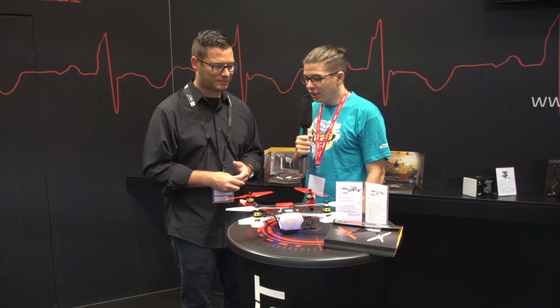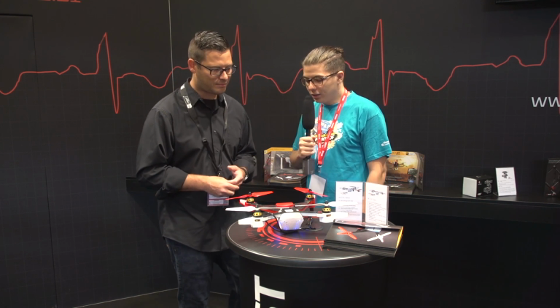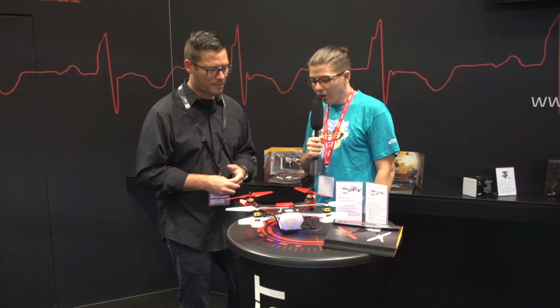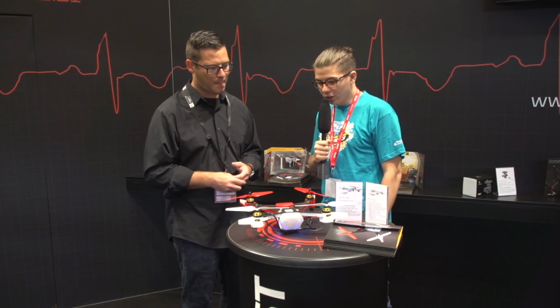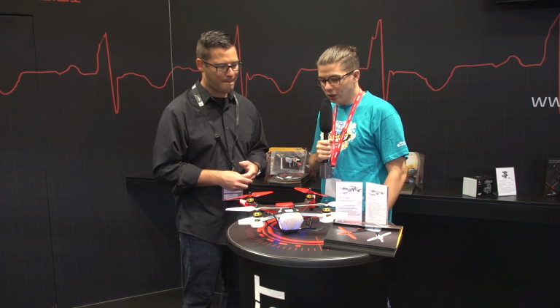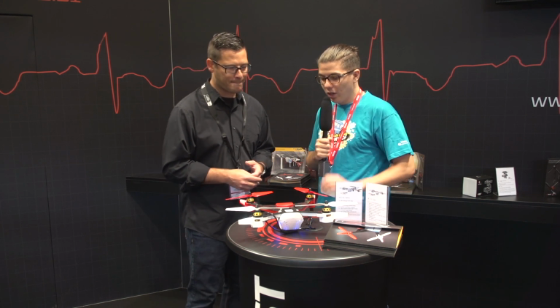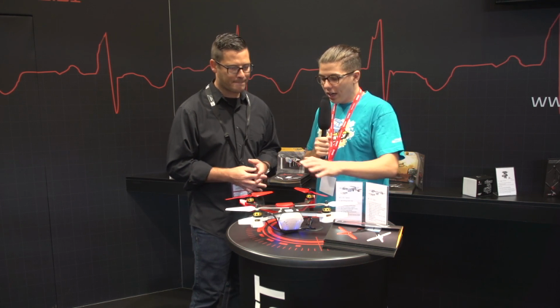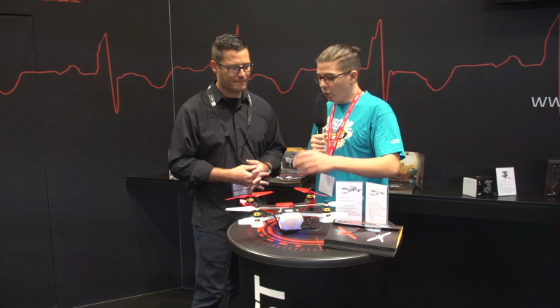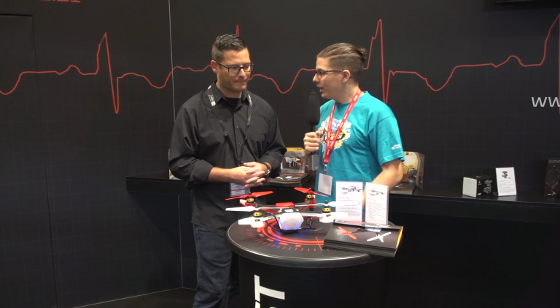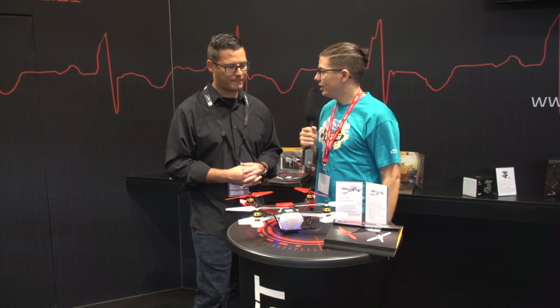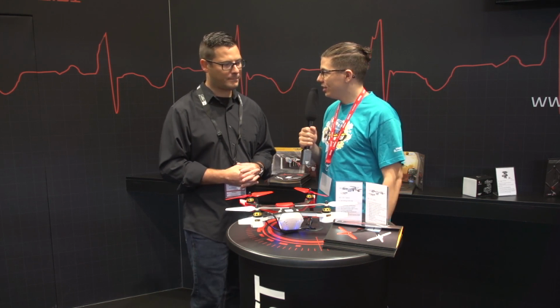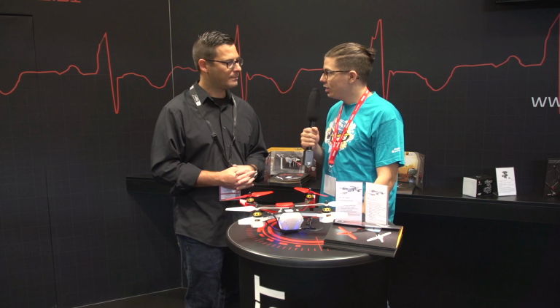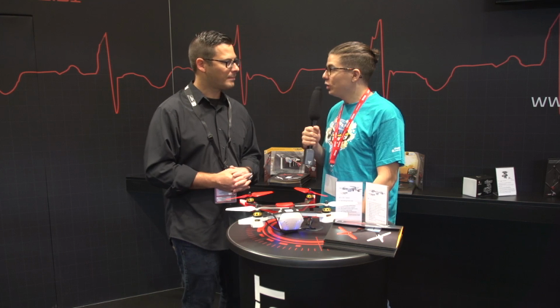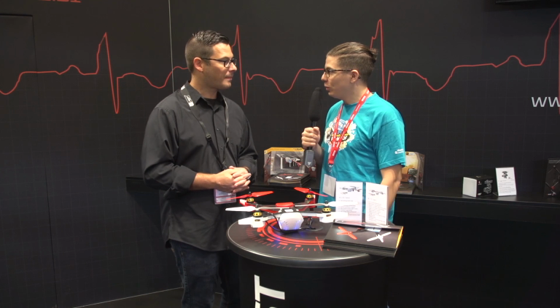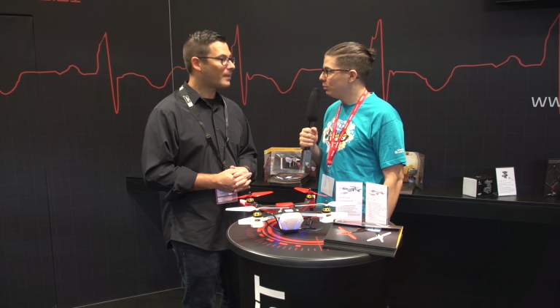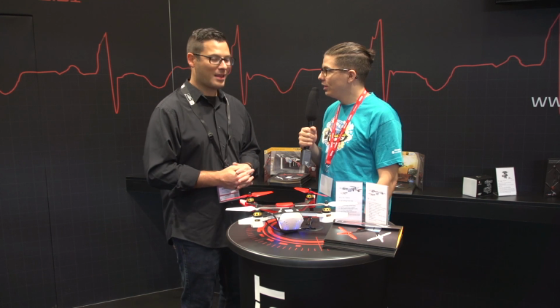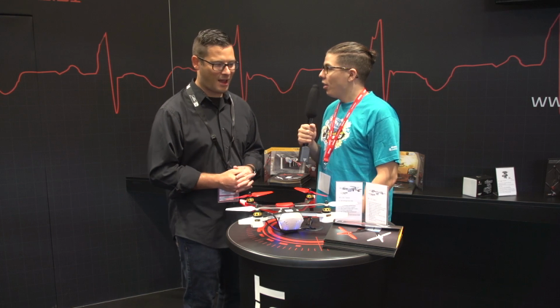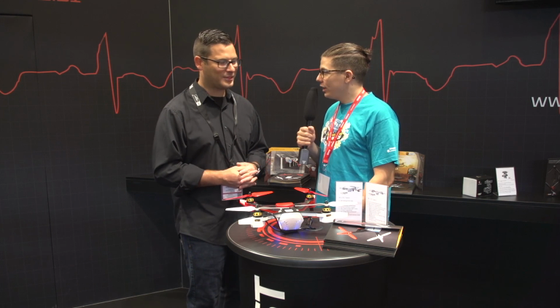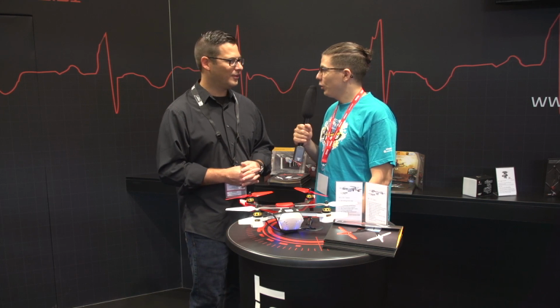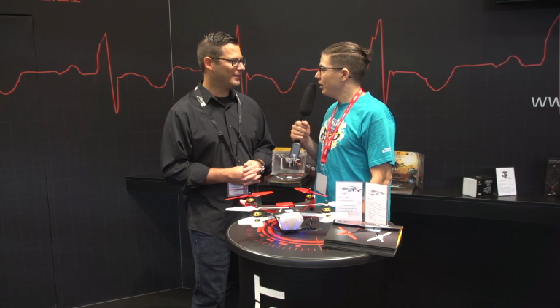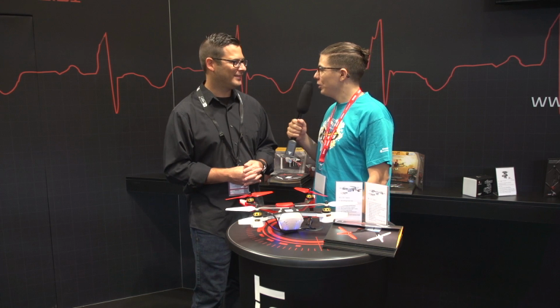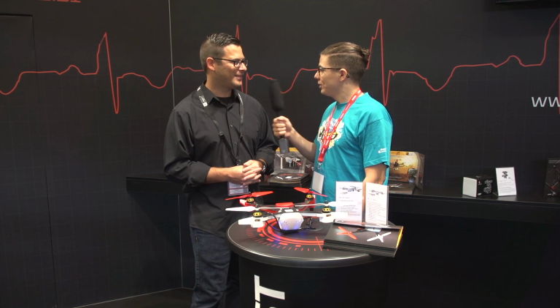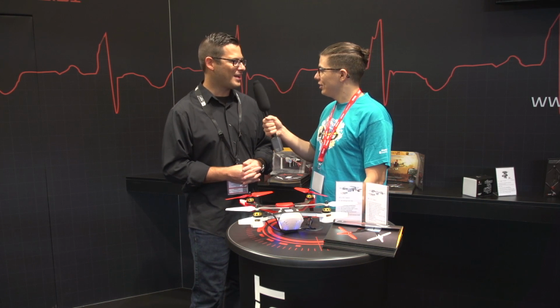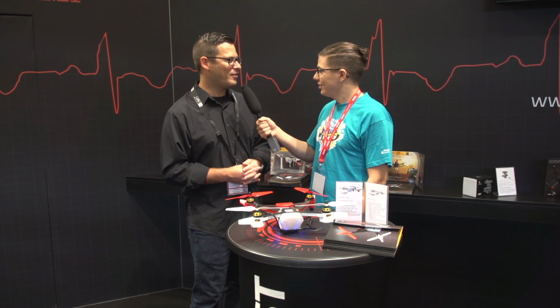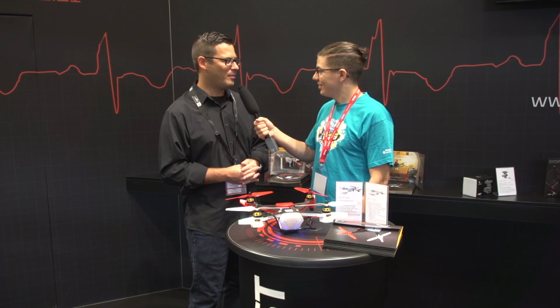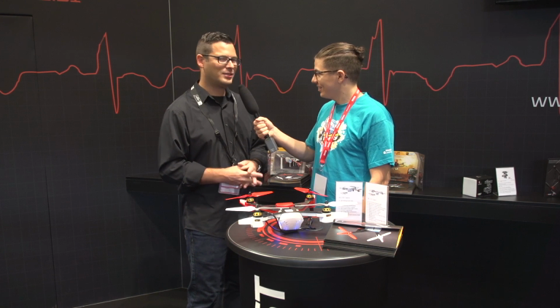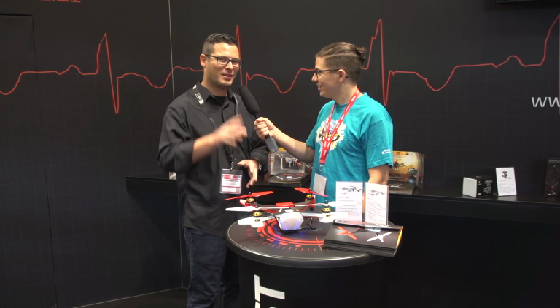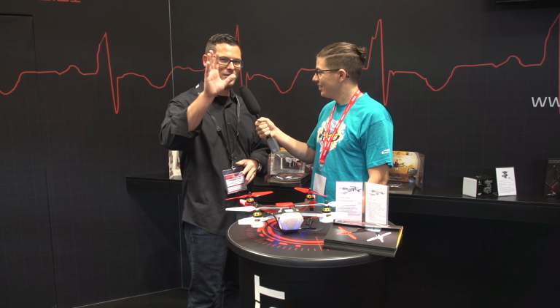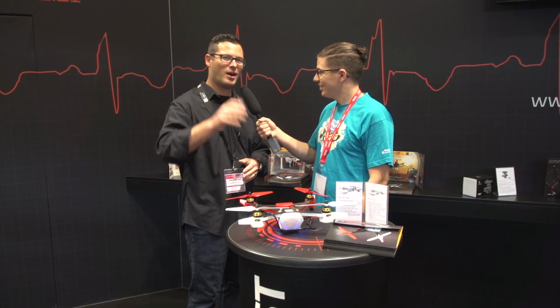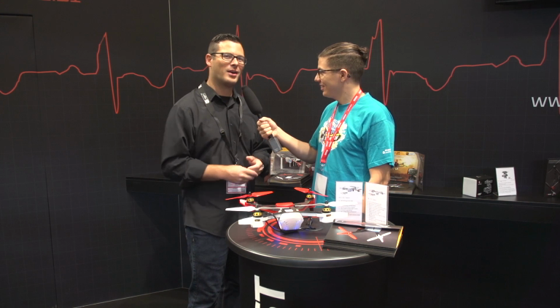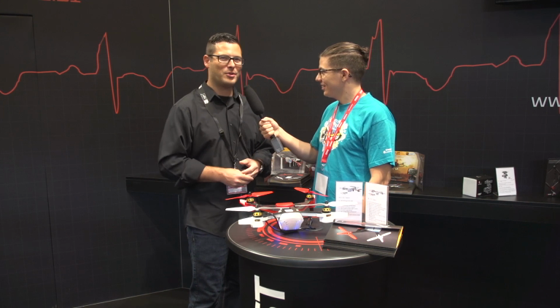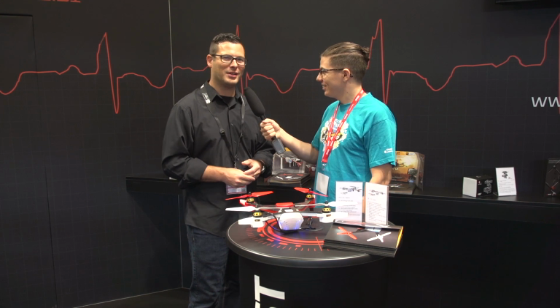Sounds very good. I hope I can test it as soon as possible. Thanks for the interview. Thank you very much, and thank you, Conrad Community.